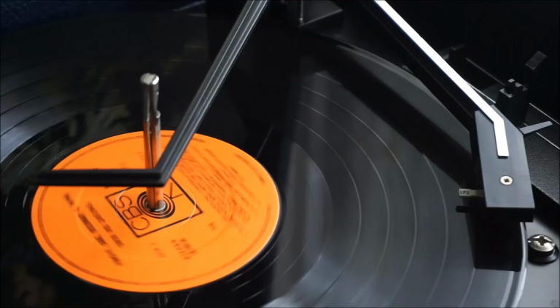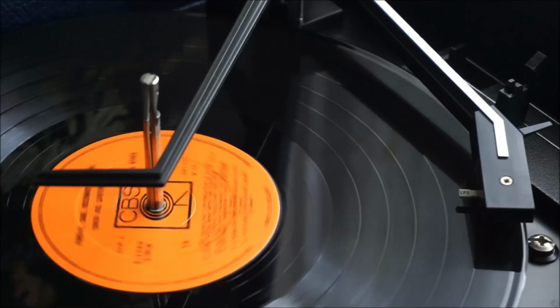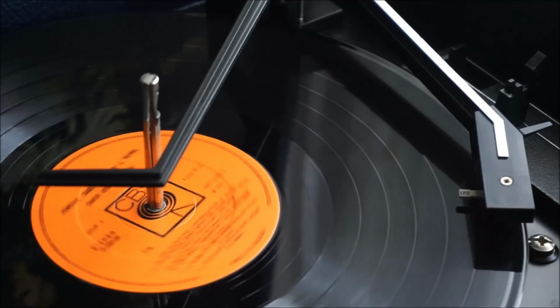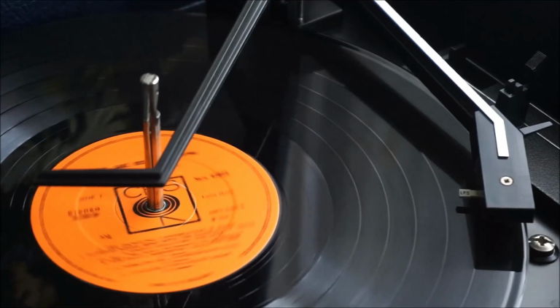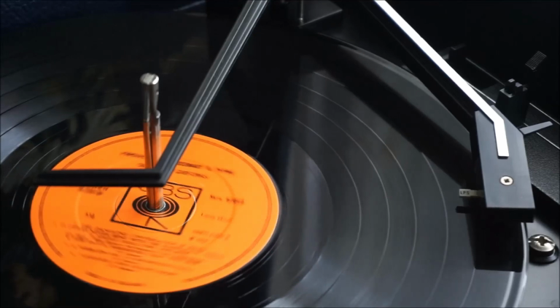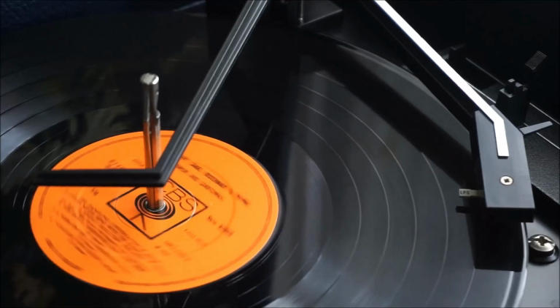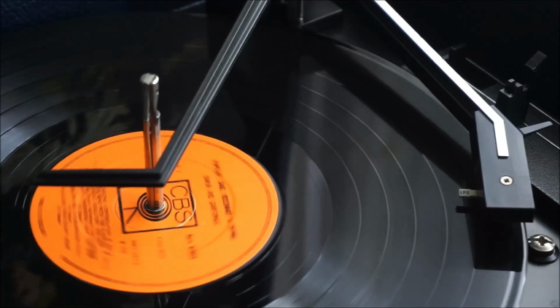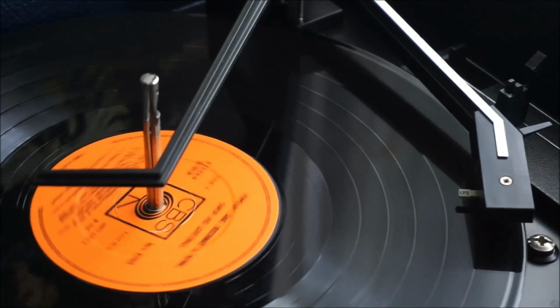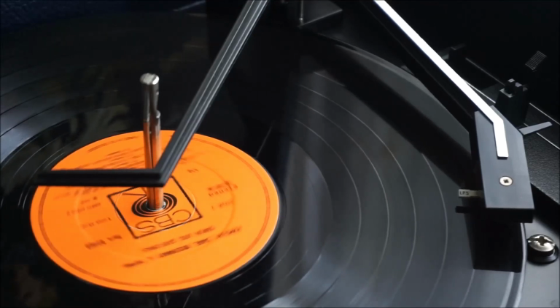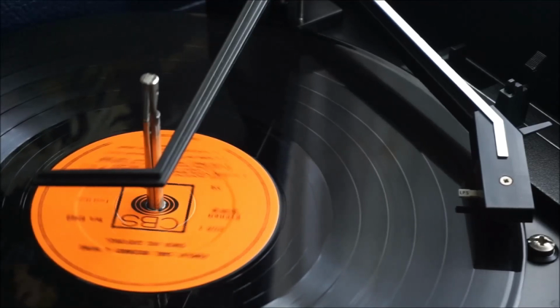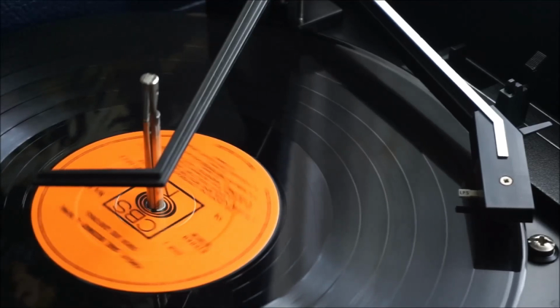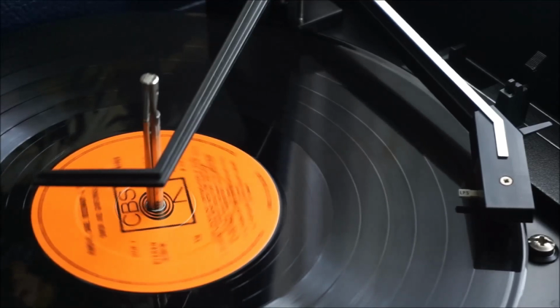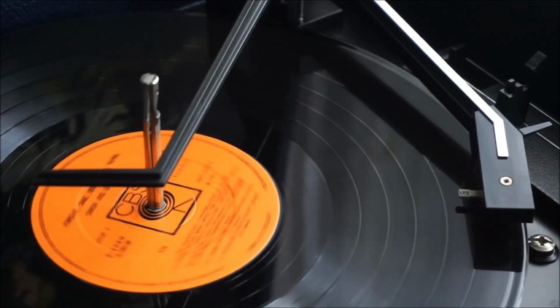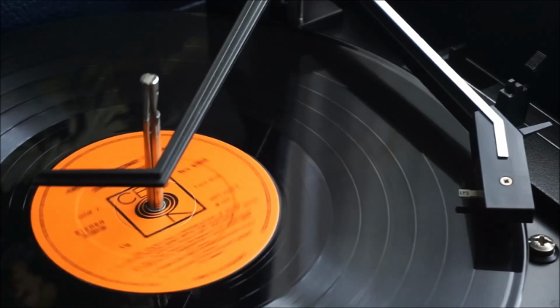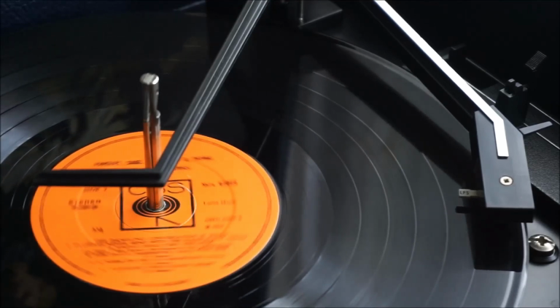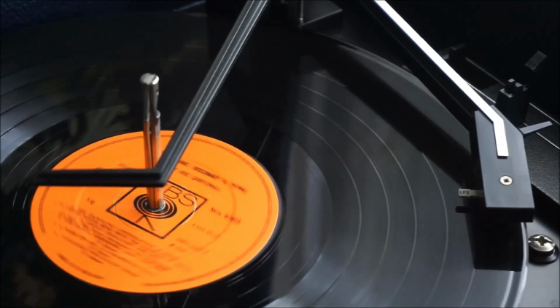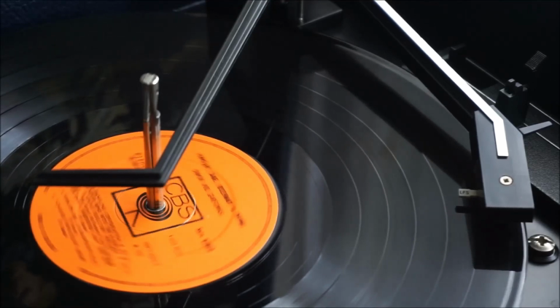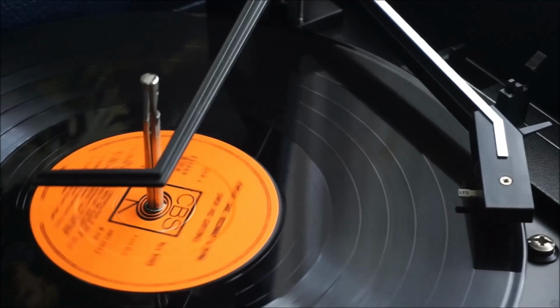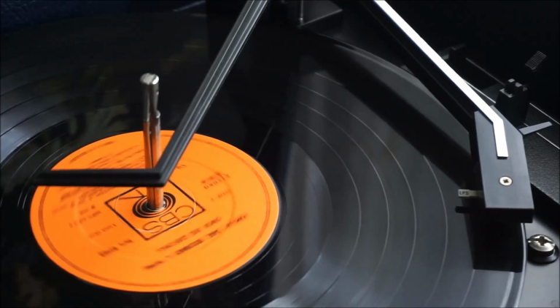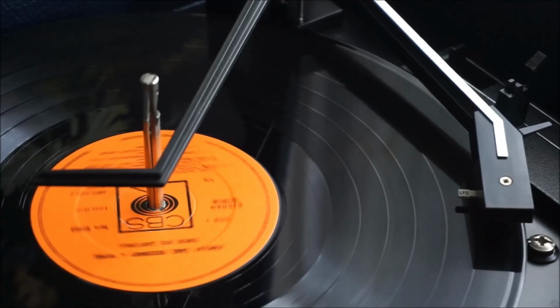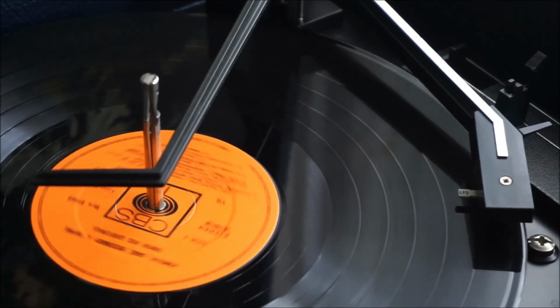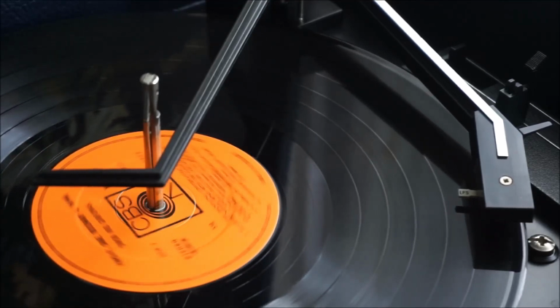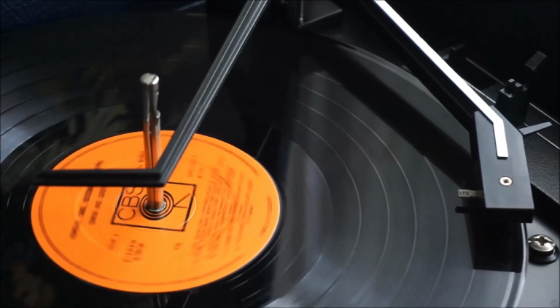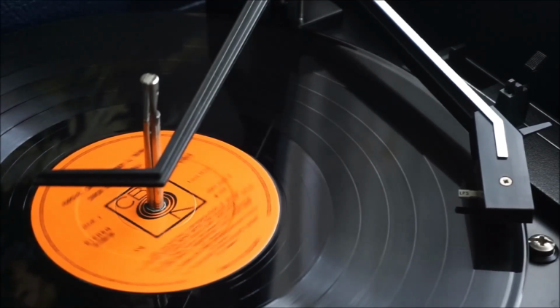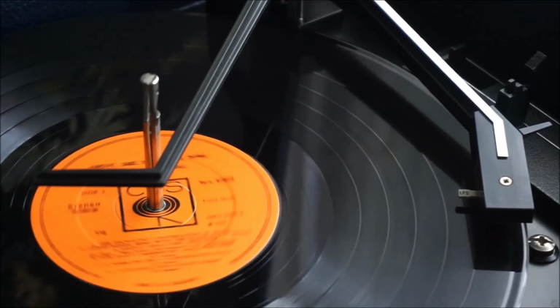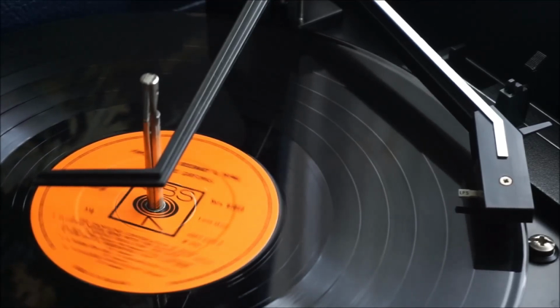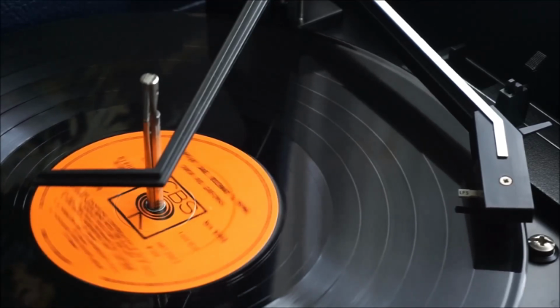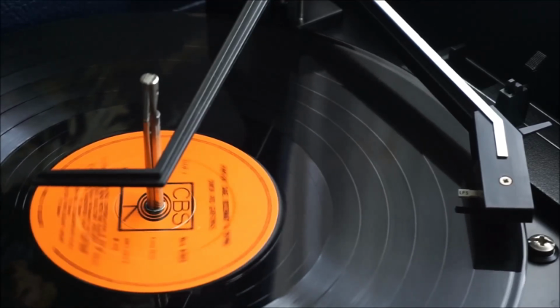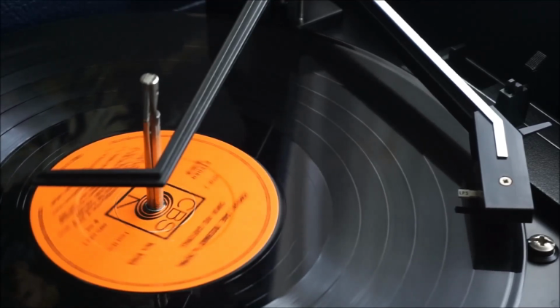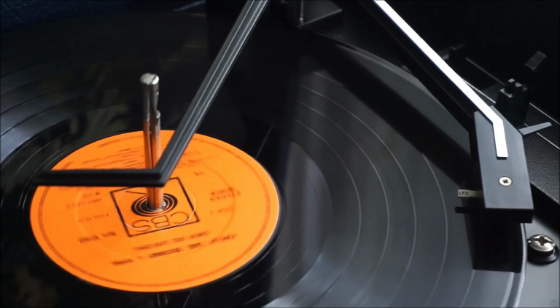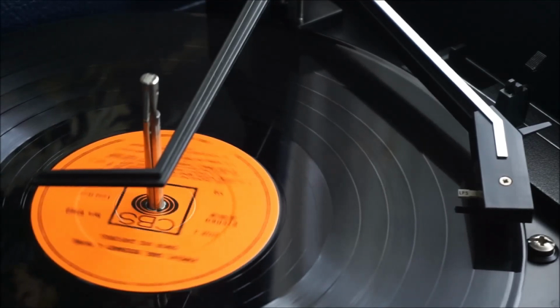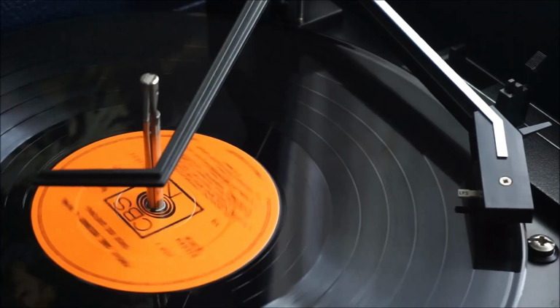Somebody grab a record and drop the needle, or just reach for this keyboard. Check this out.